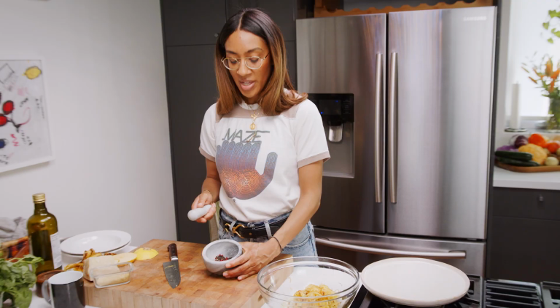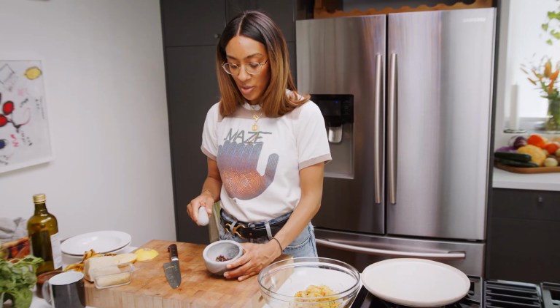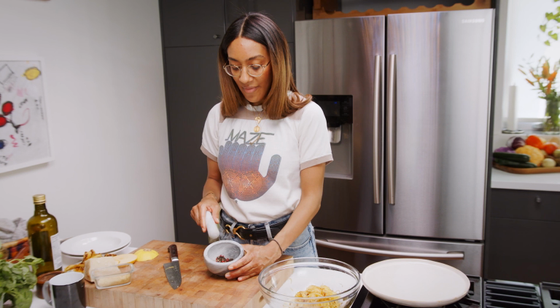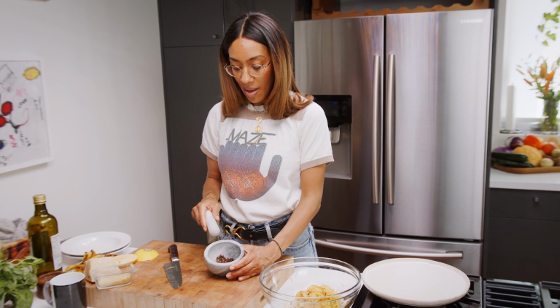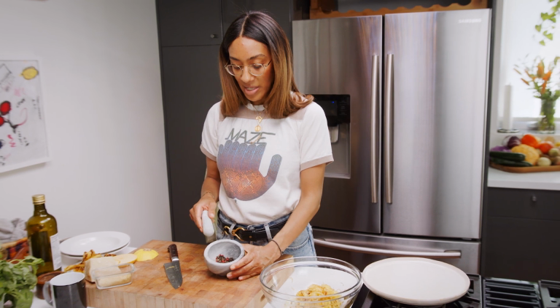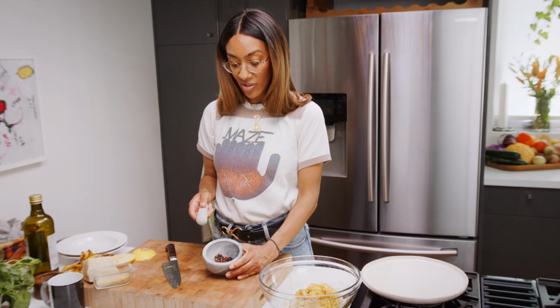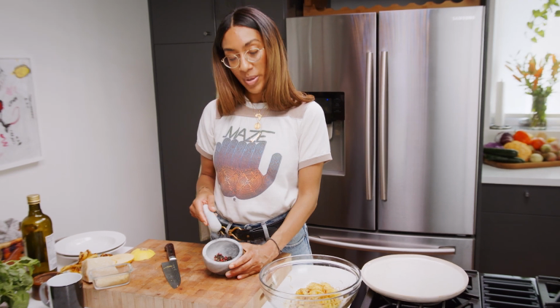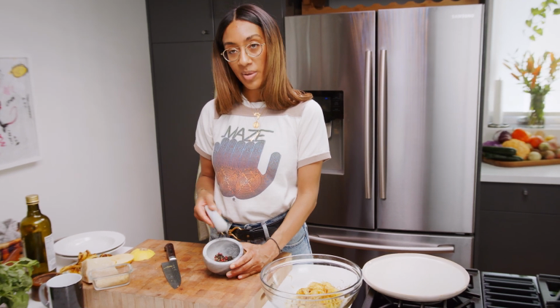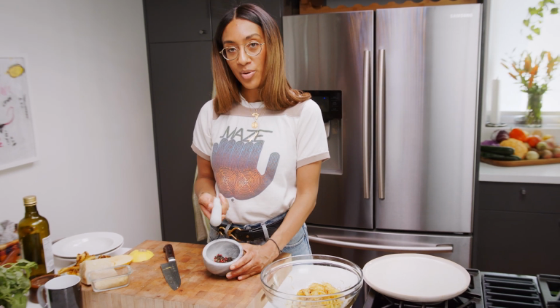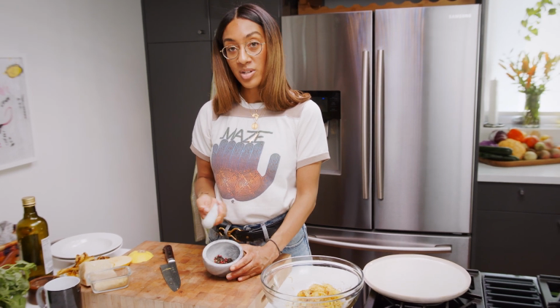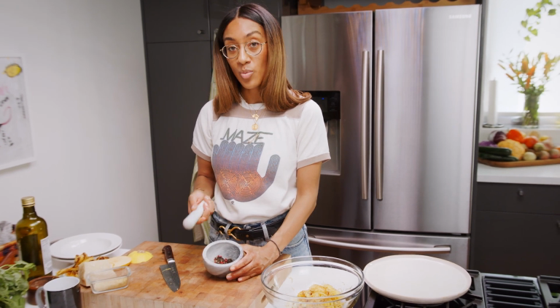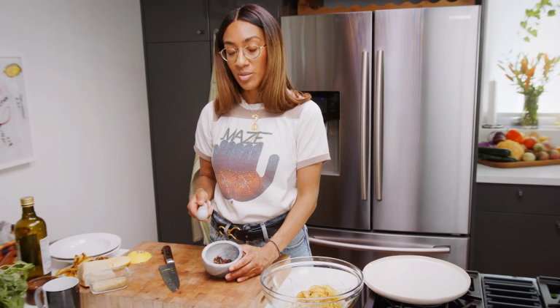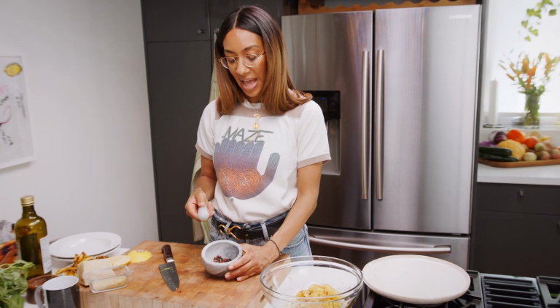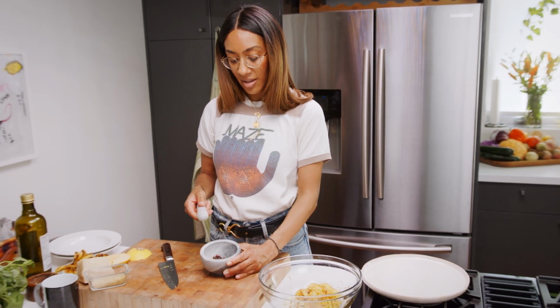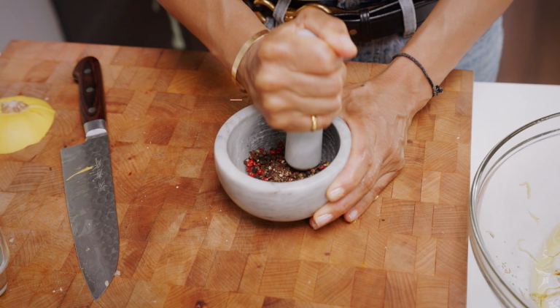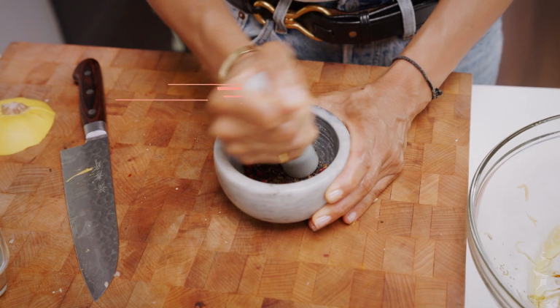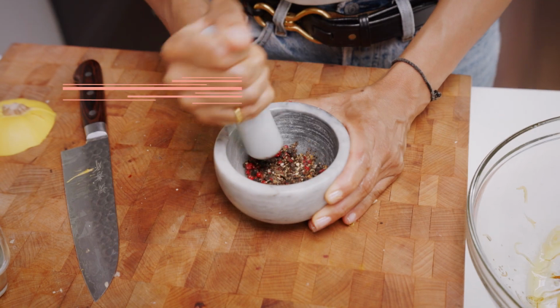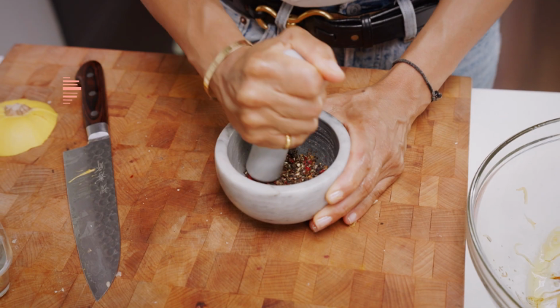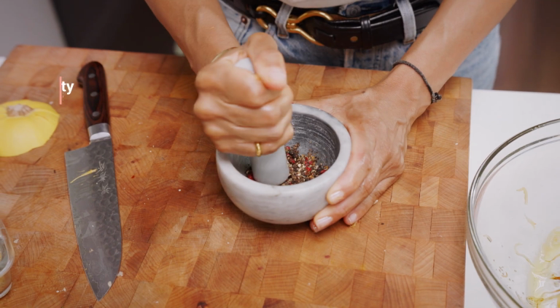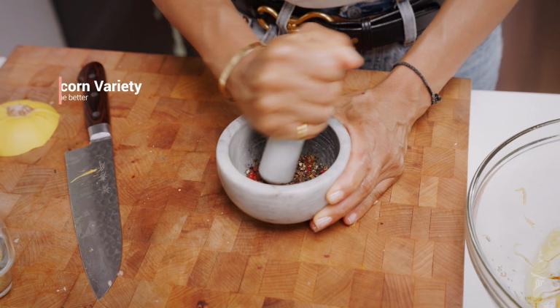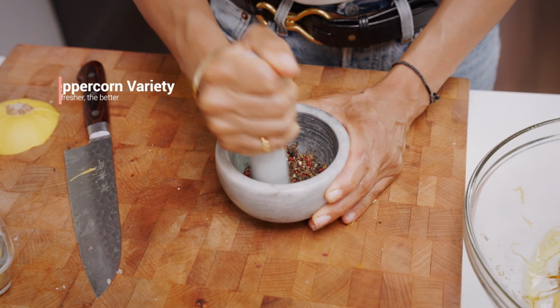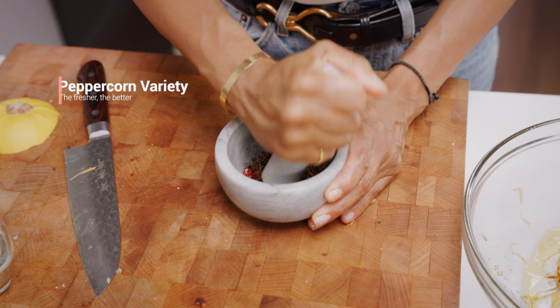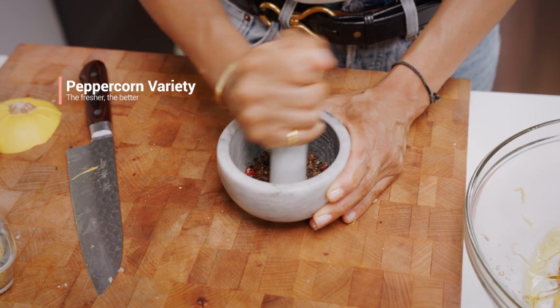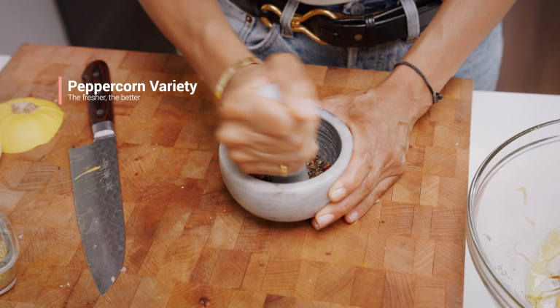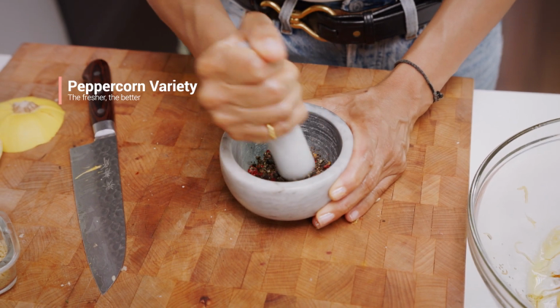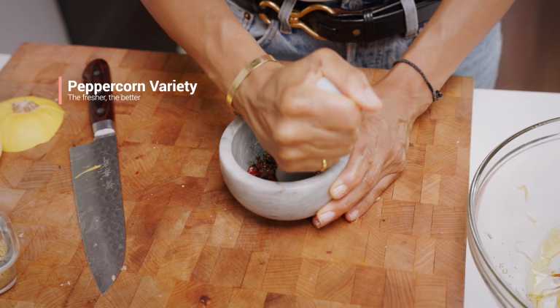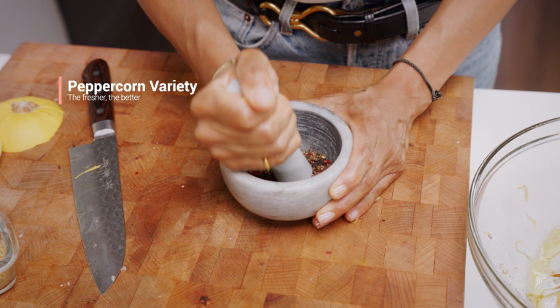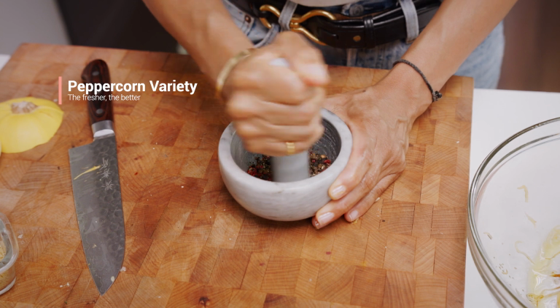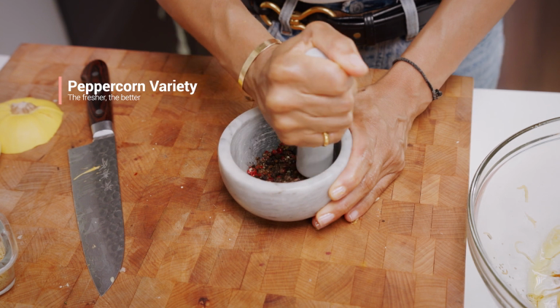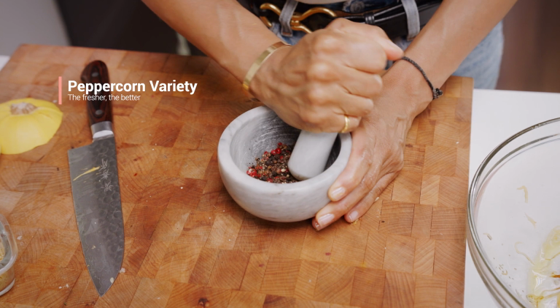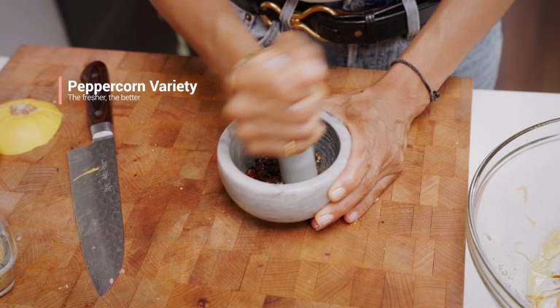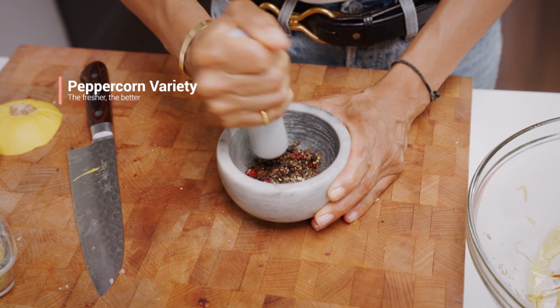I have a combination of pink peppercorns as well as black, which will add a nice diversity of flavor.